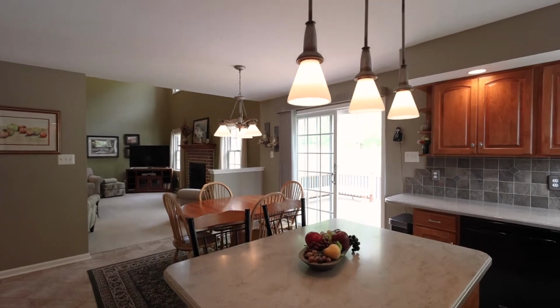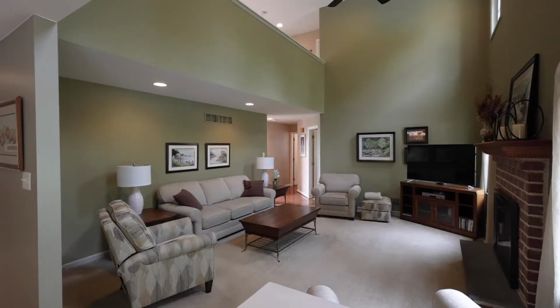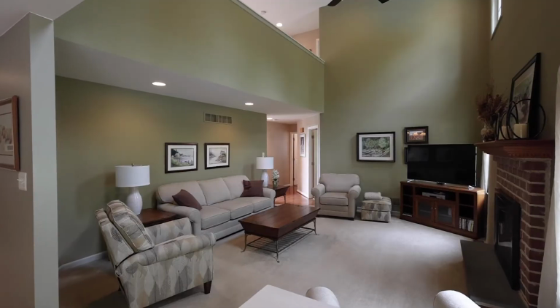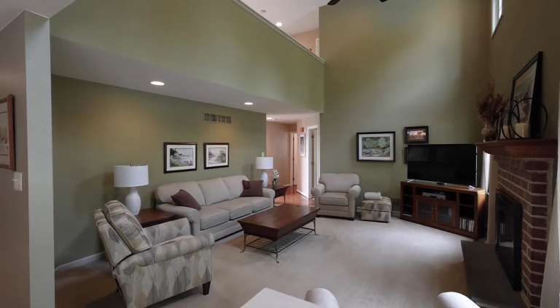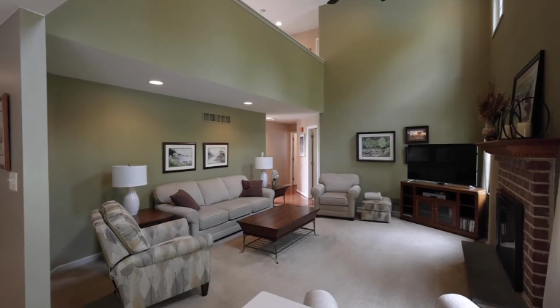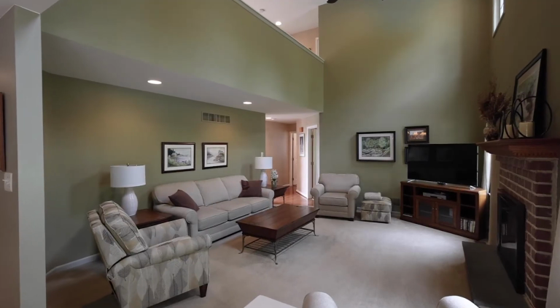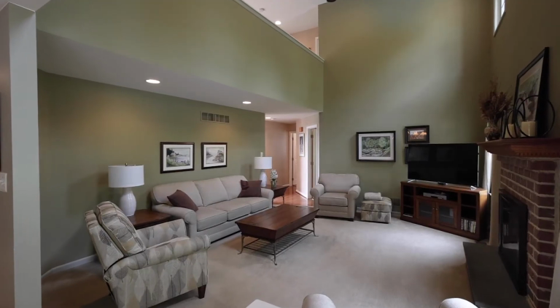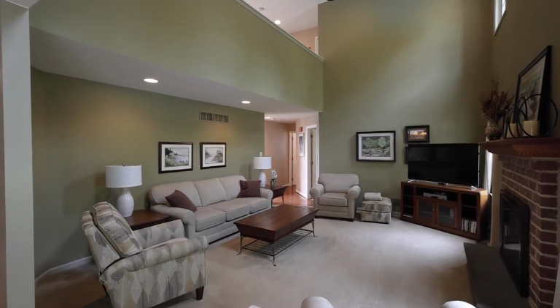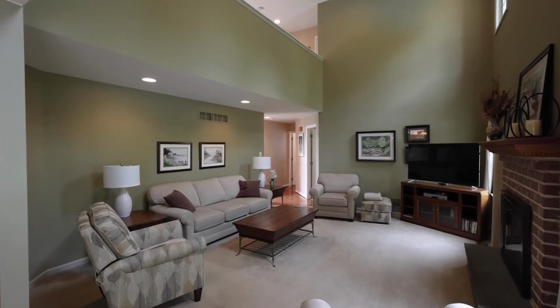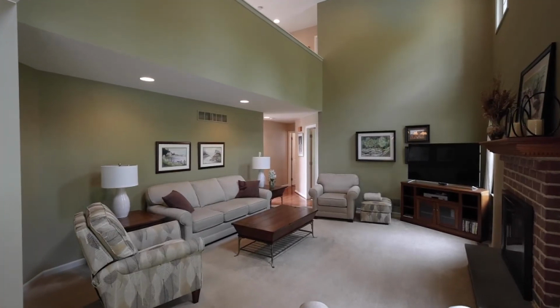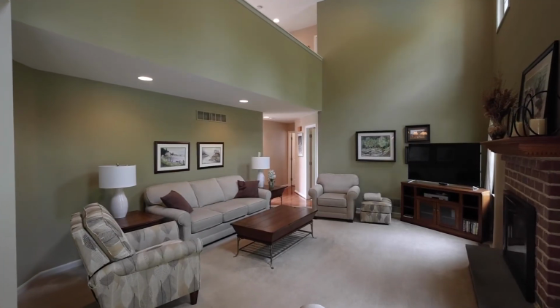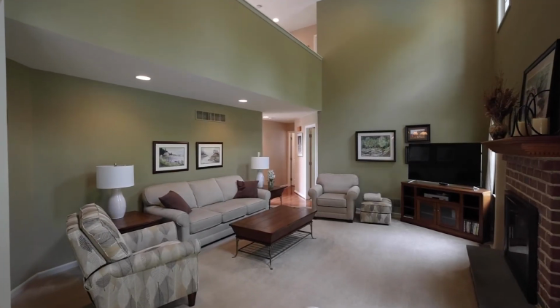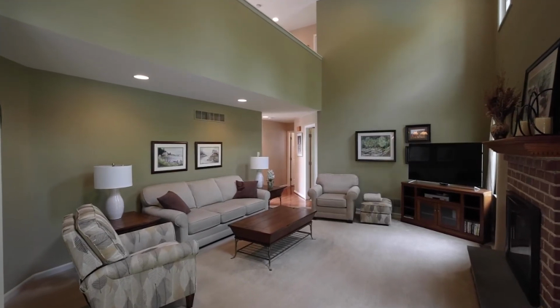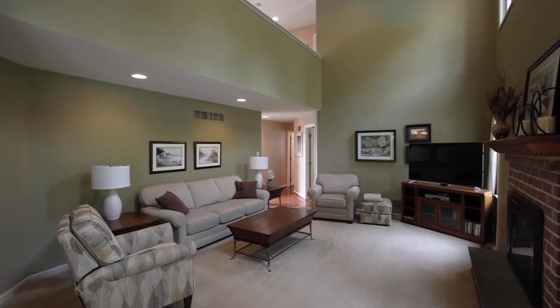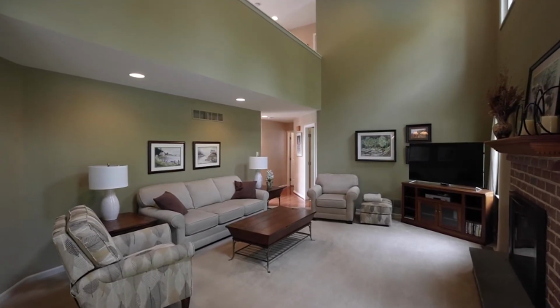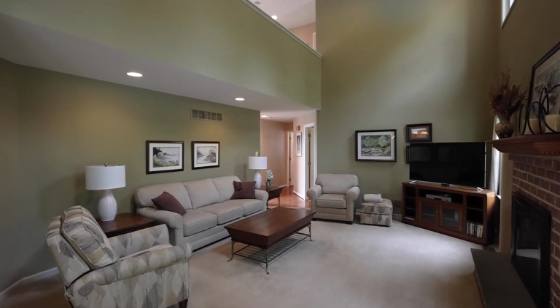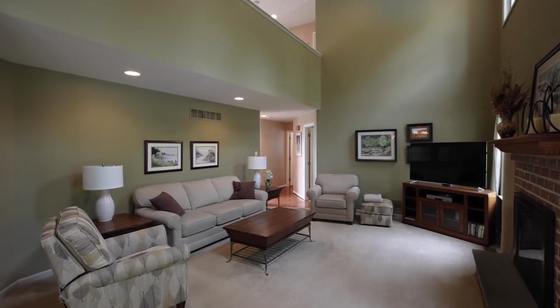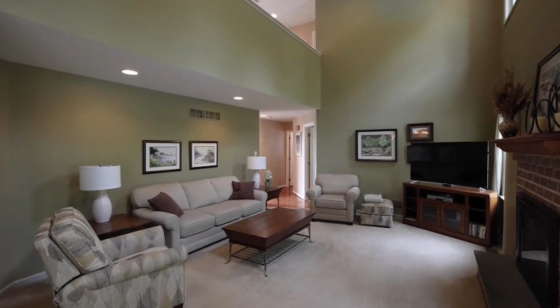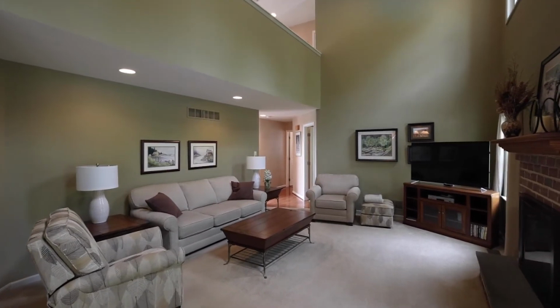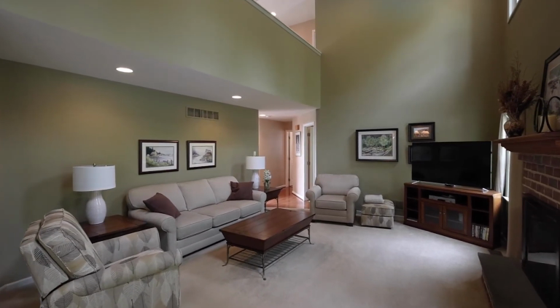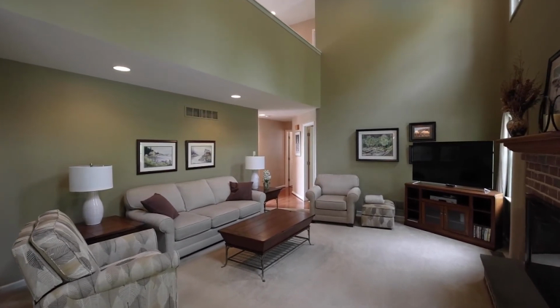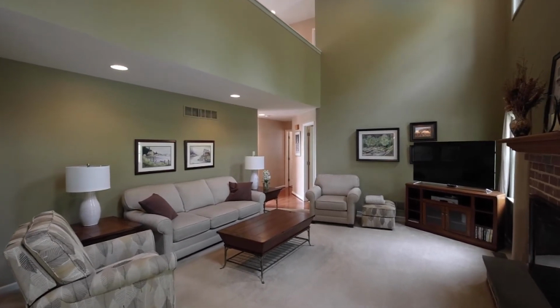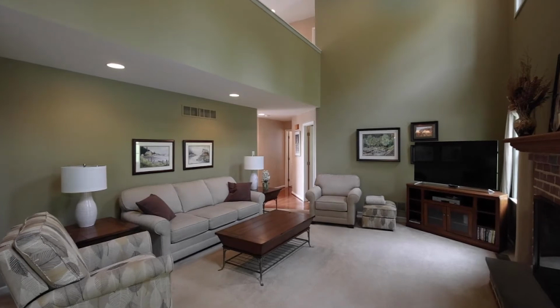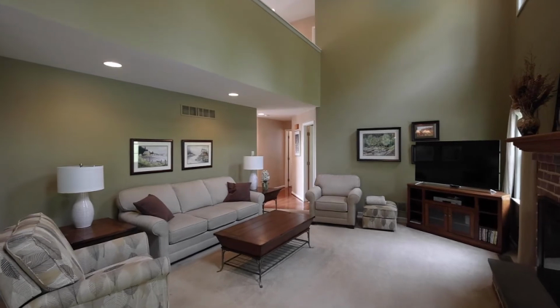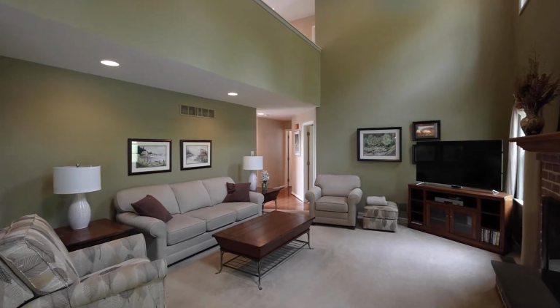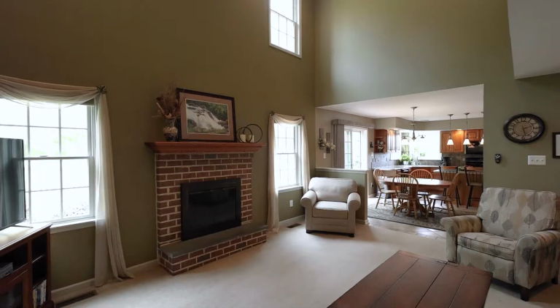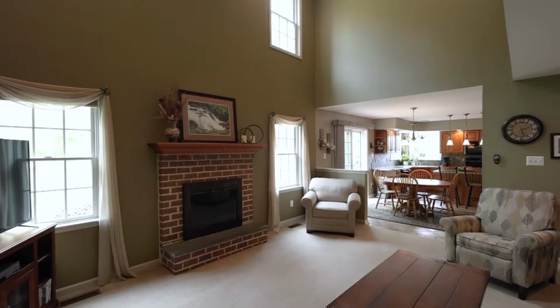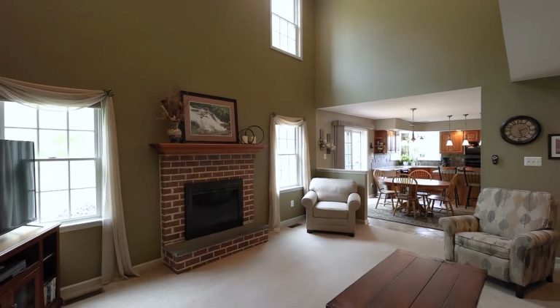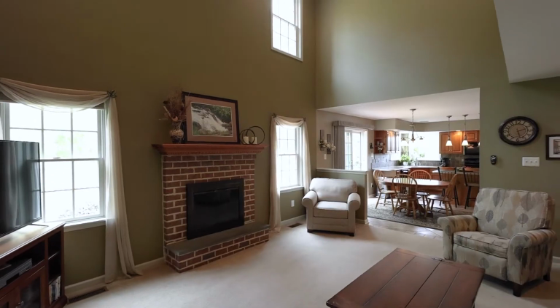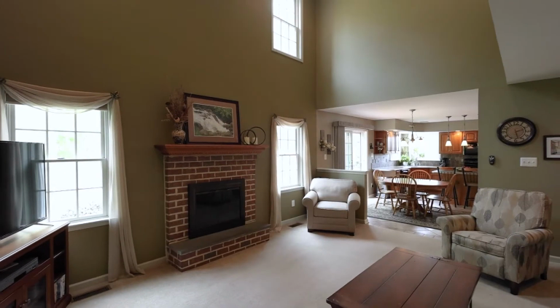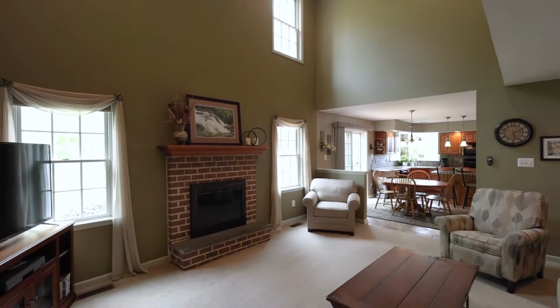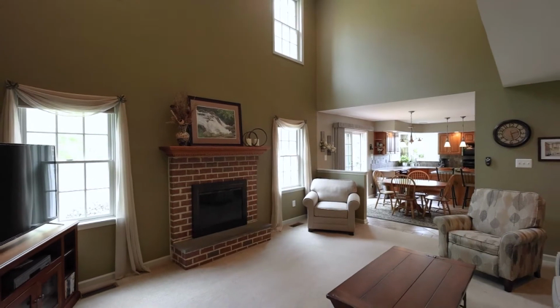A spacious but cozy two-story family room with brick wood-burning fireplace is a wonderful gathering spot year-round.